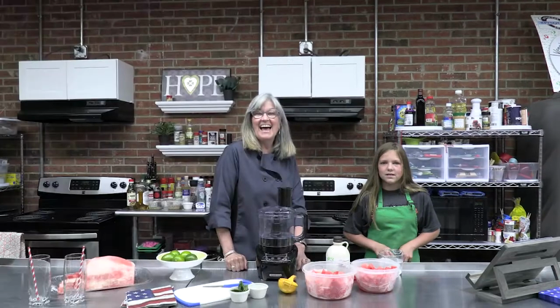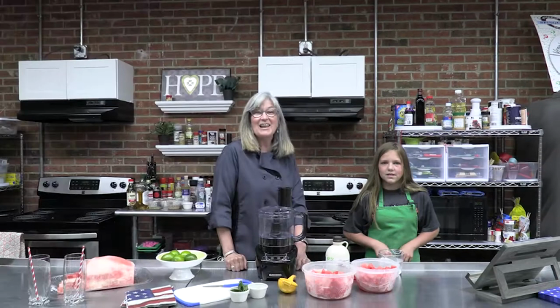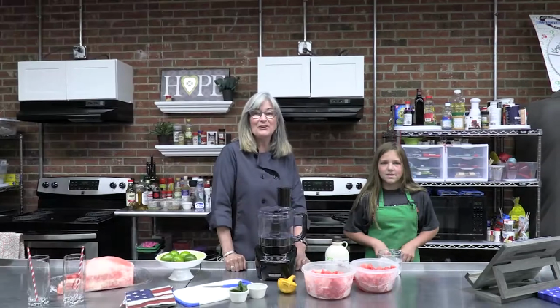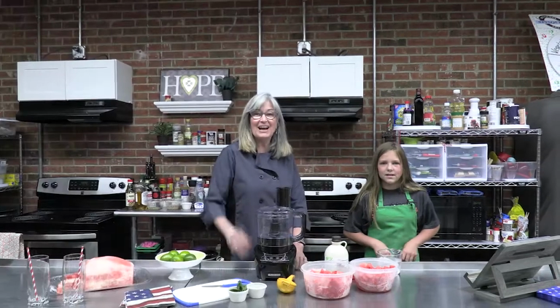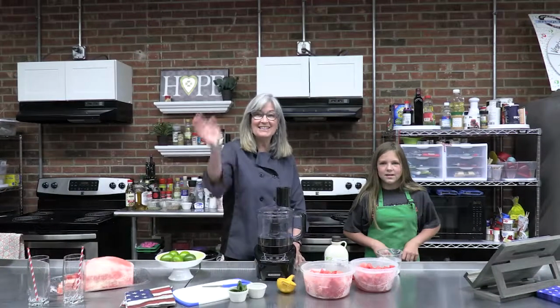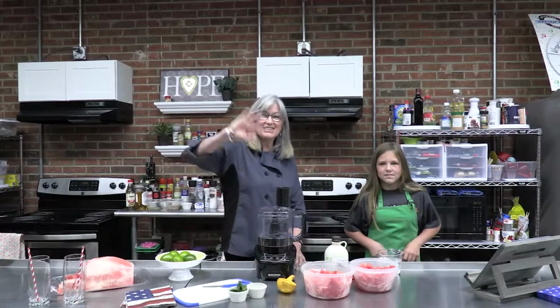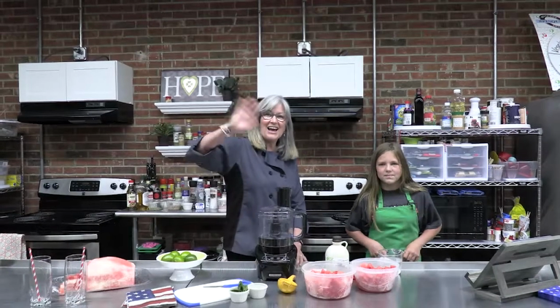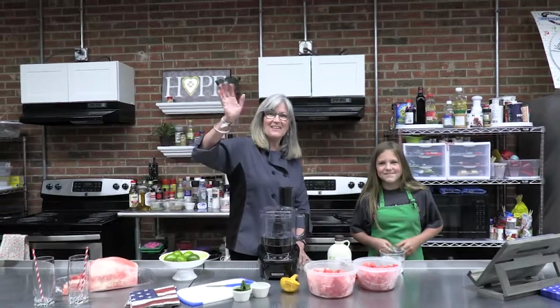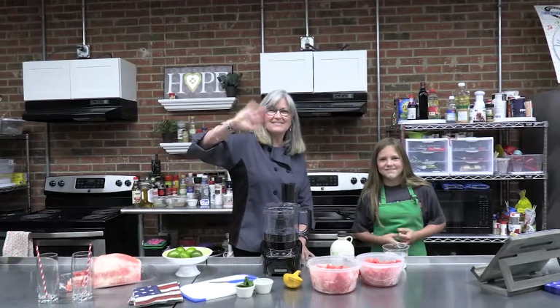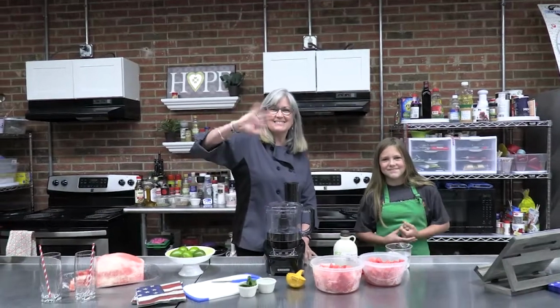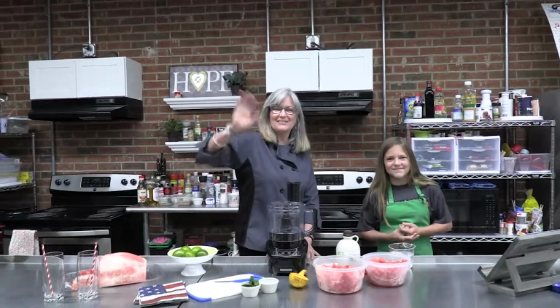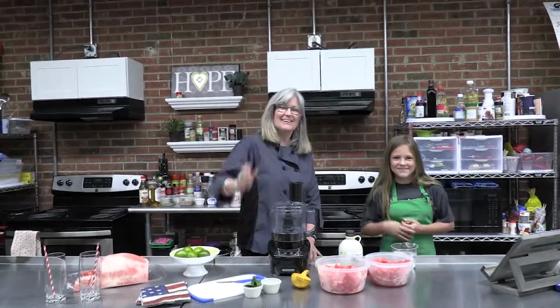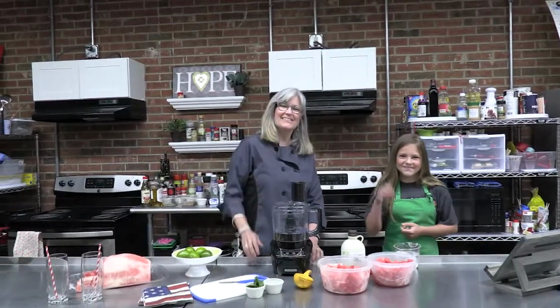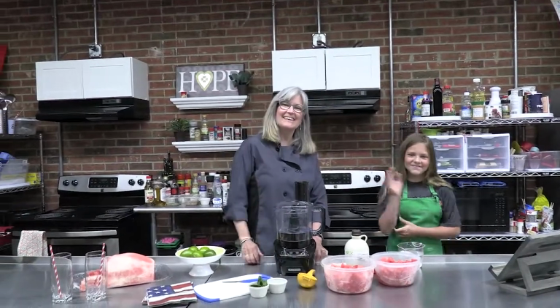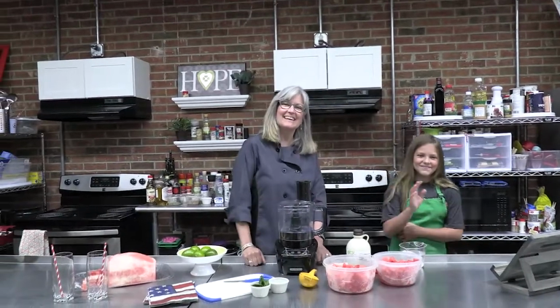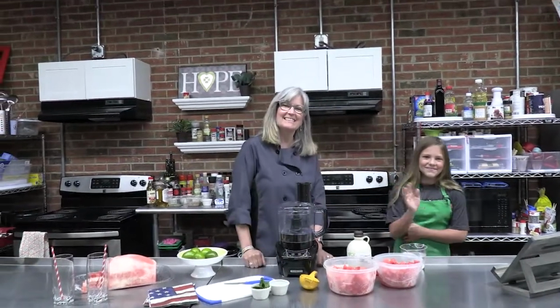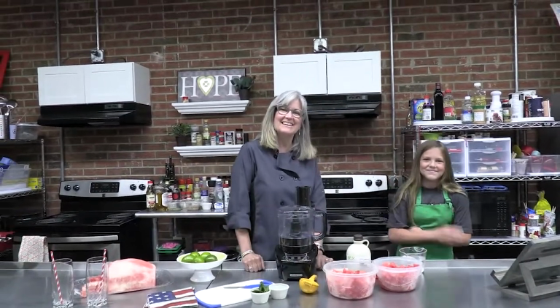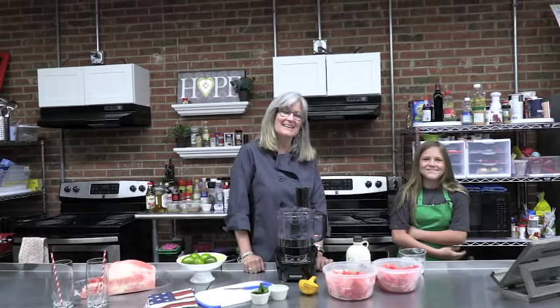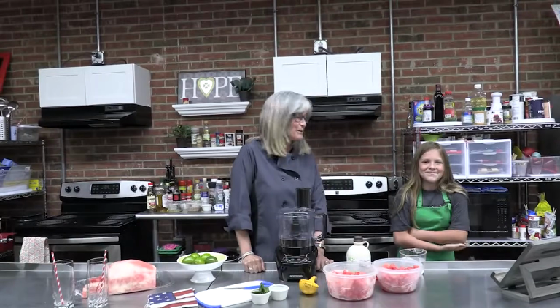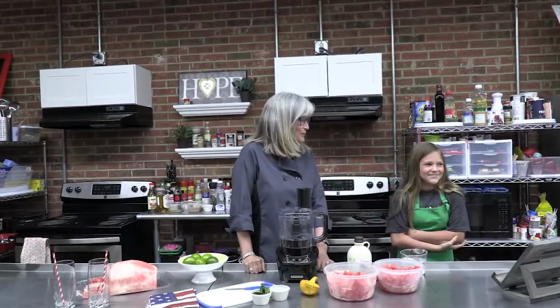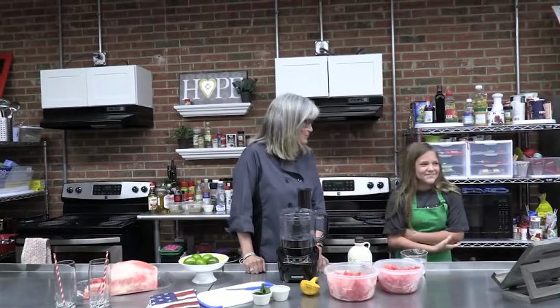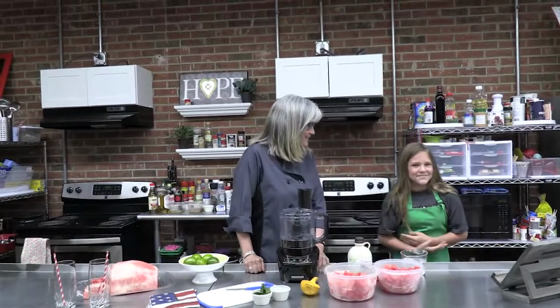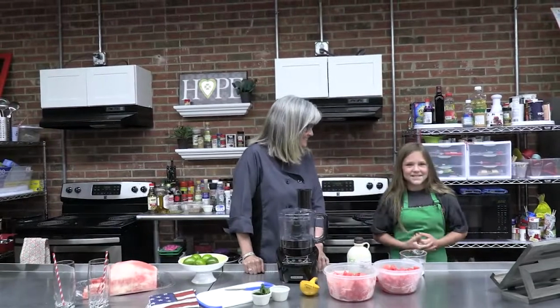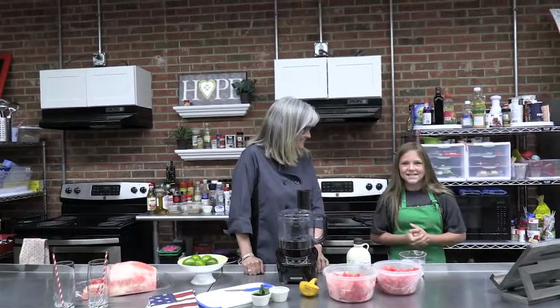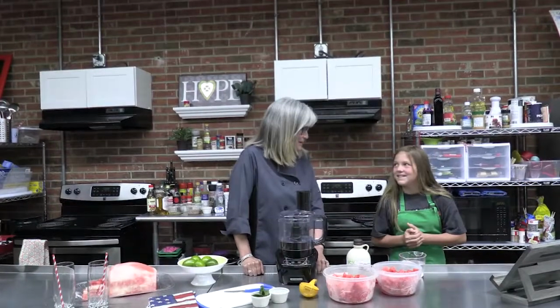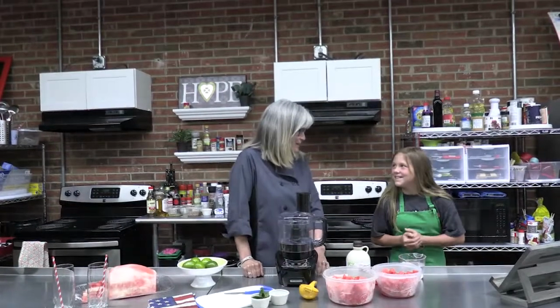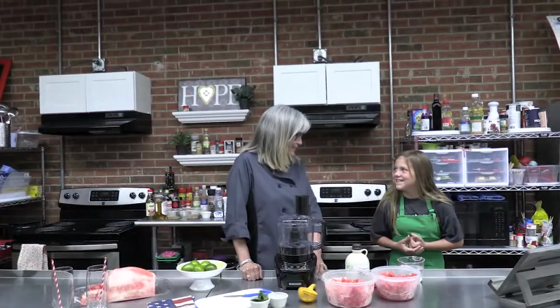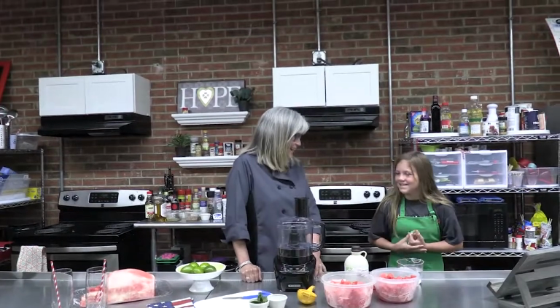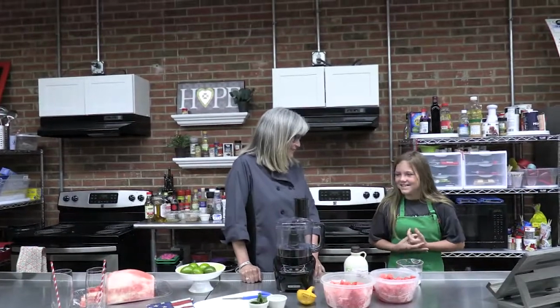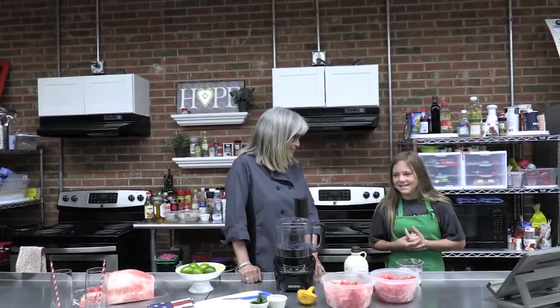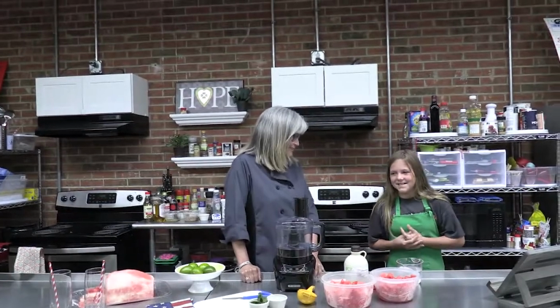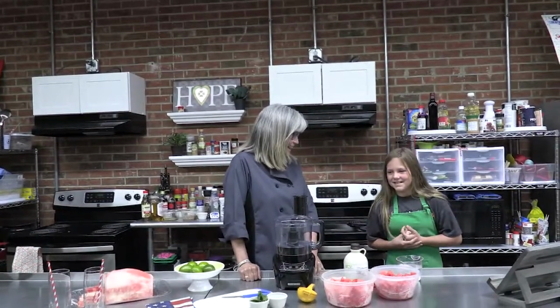Hello Tiny Chefs! We're here in the kitchen. I'm here with Bella today. Bella, how are you today?